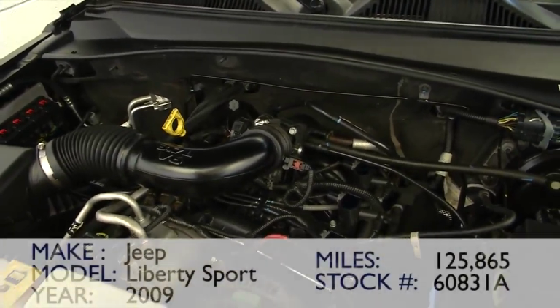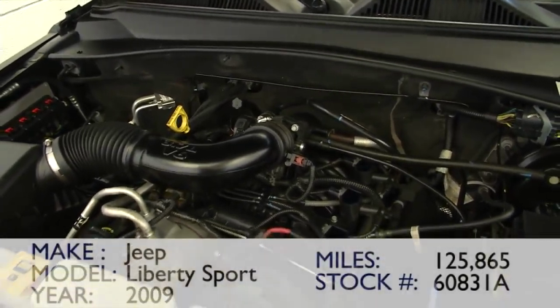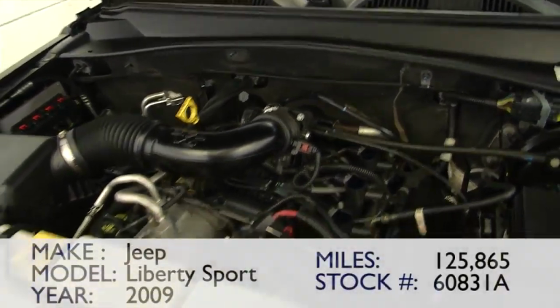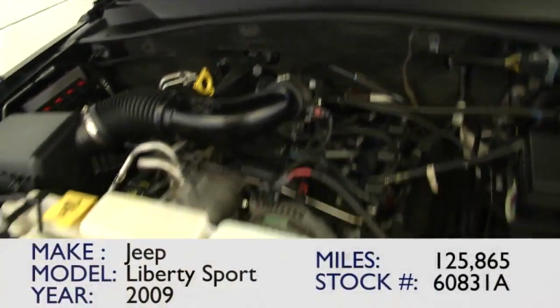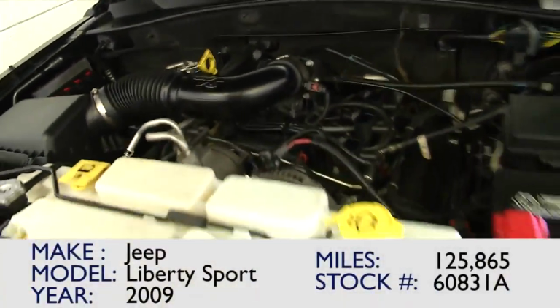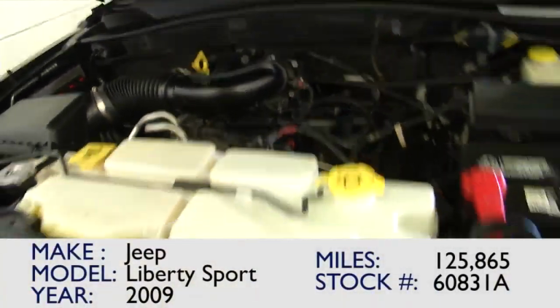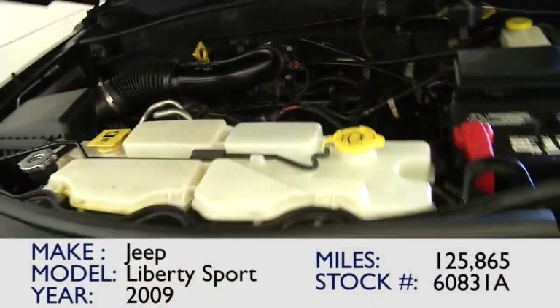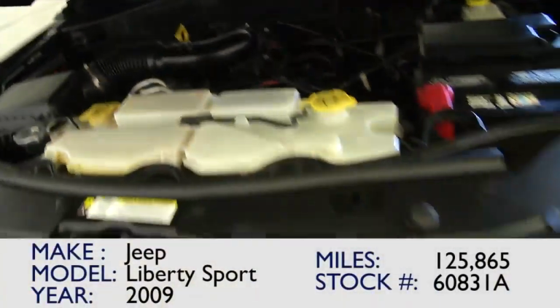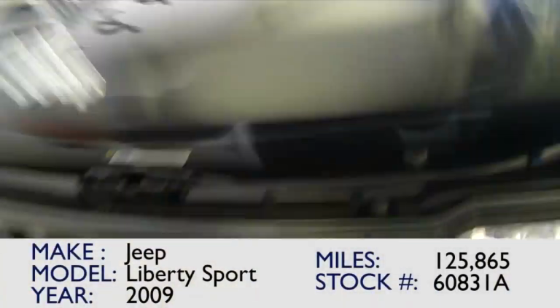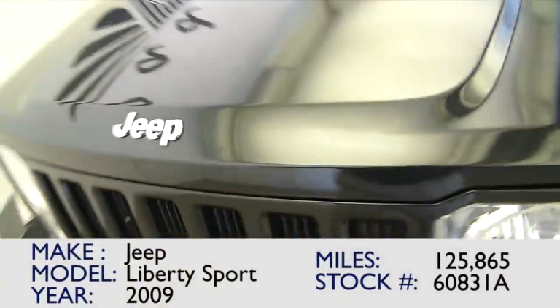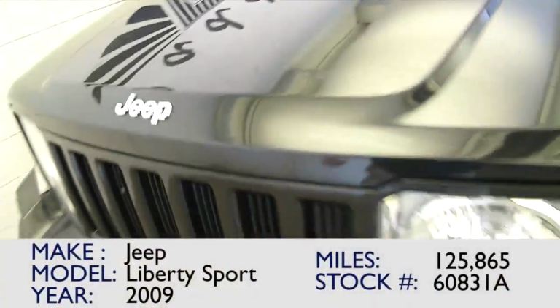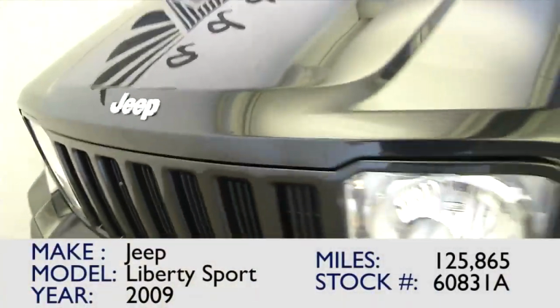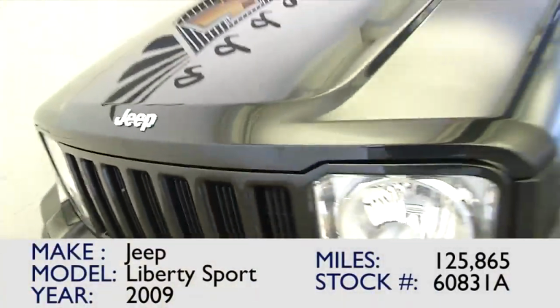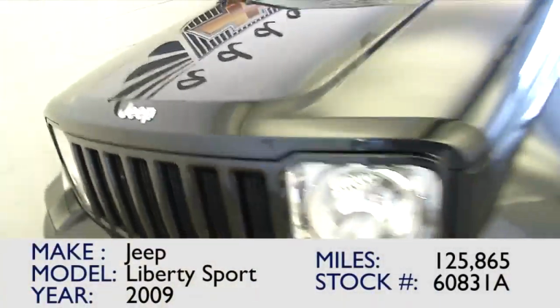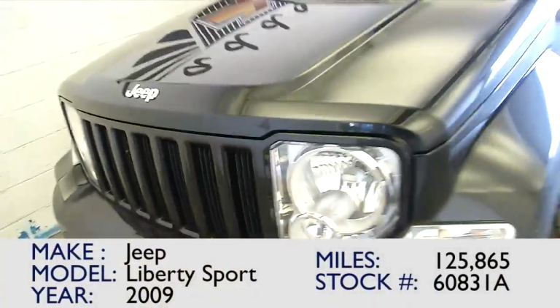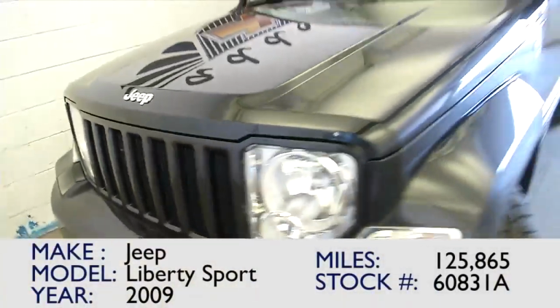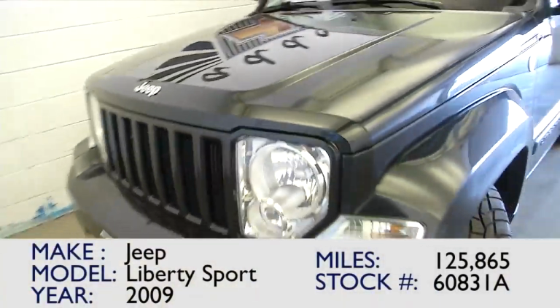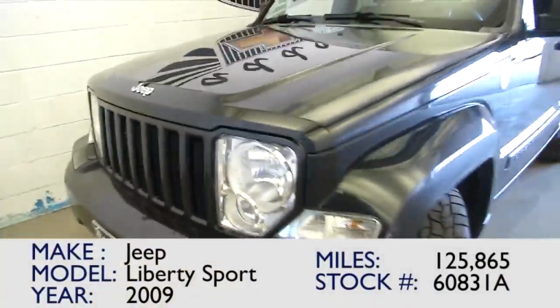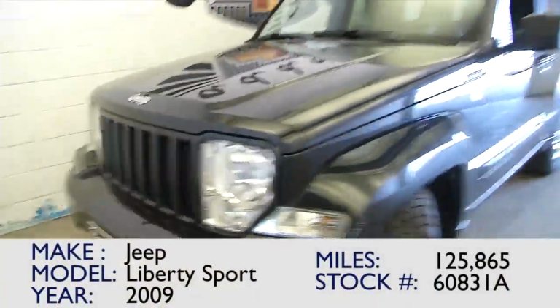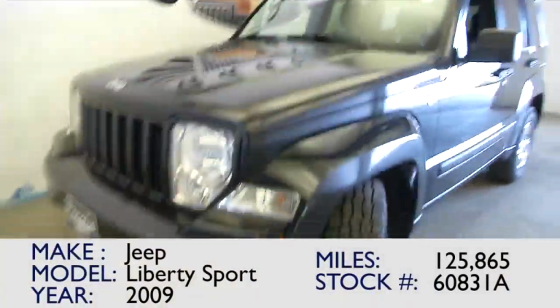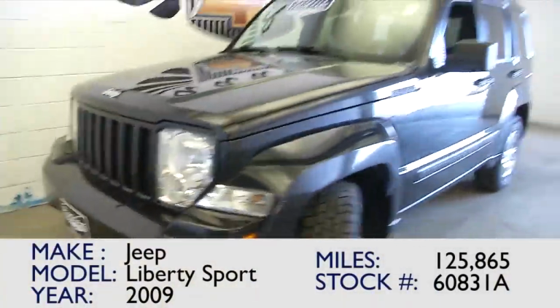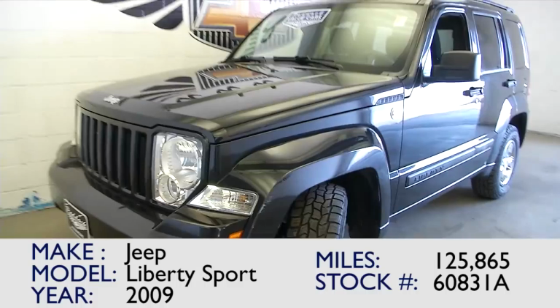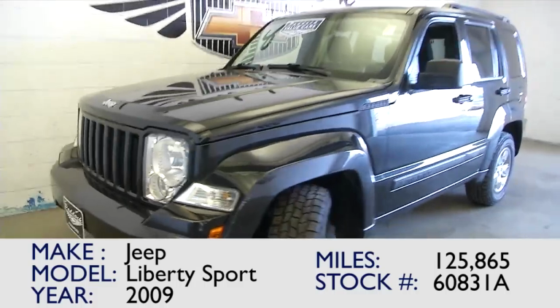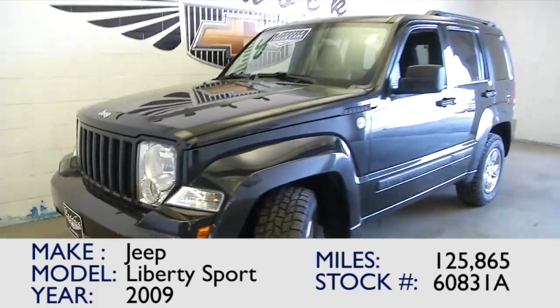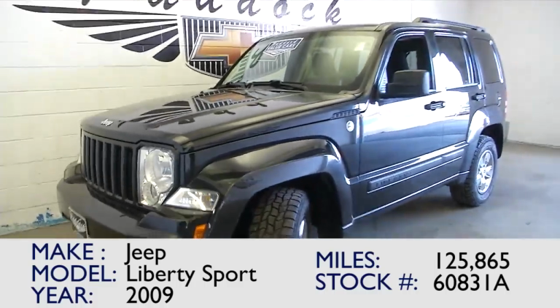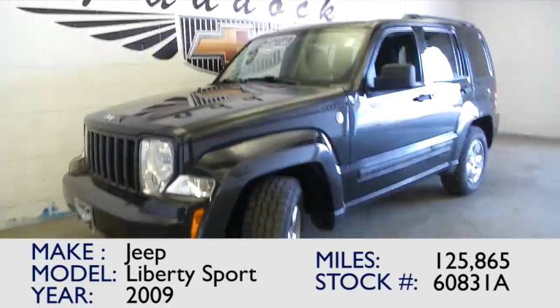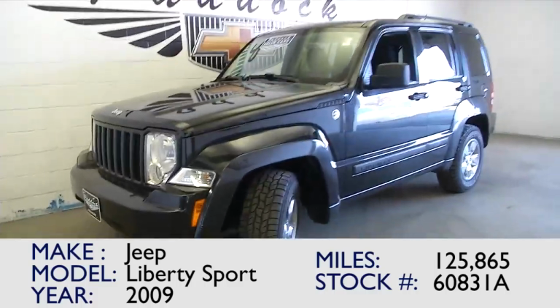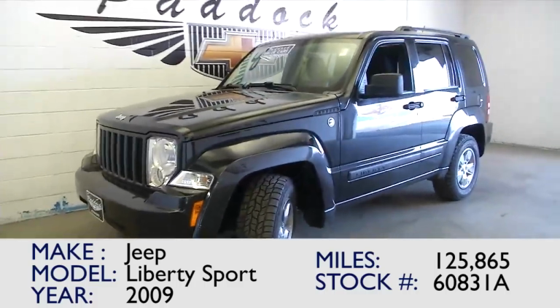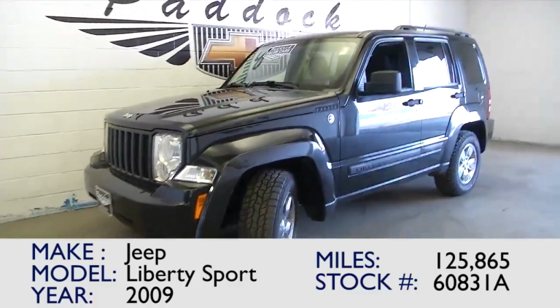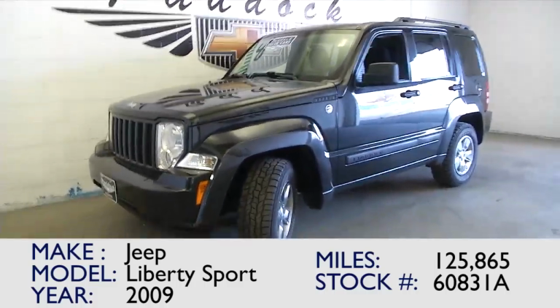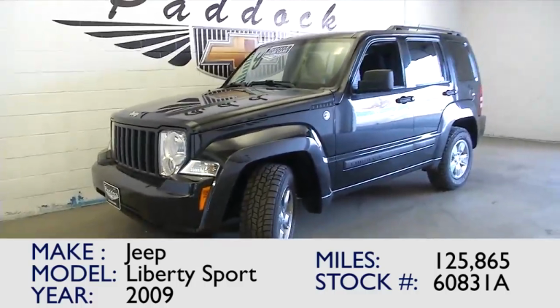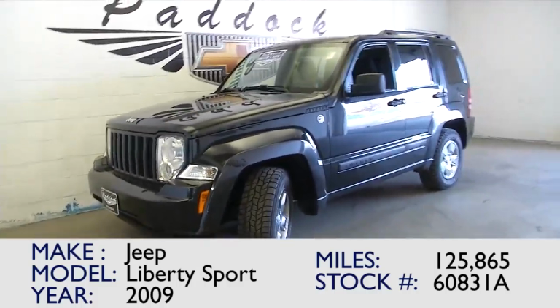If you're interested in this Jeep Liberty Sport, please give us a call at the dealership: 876-0945.